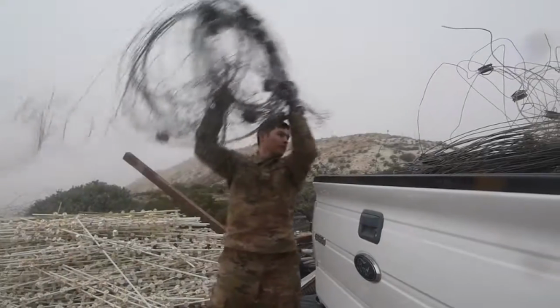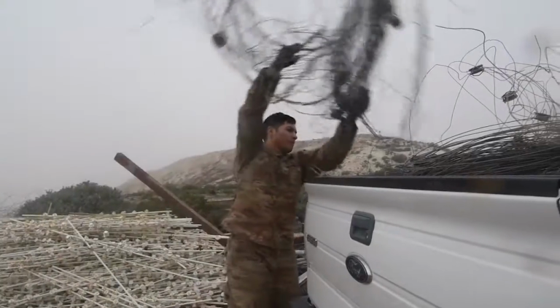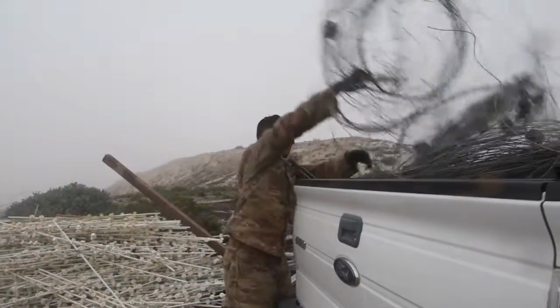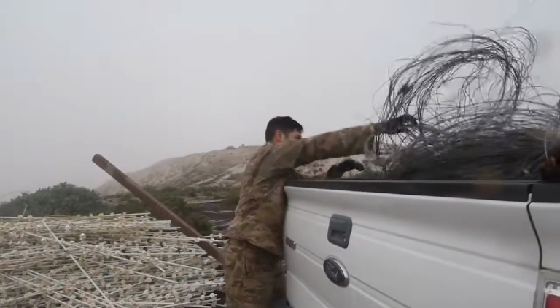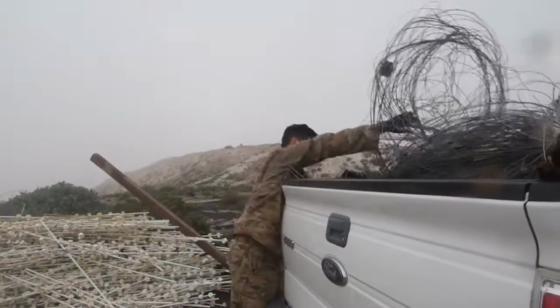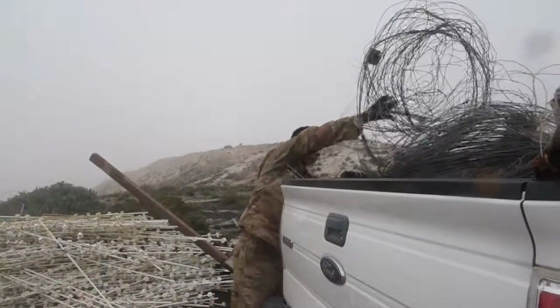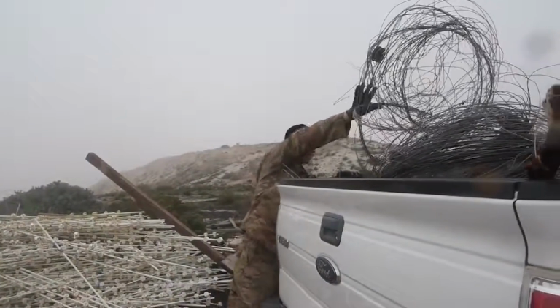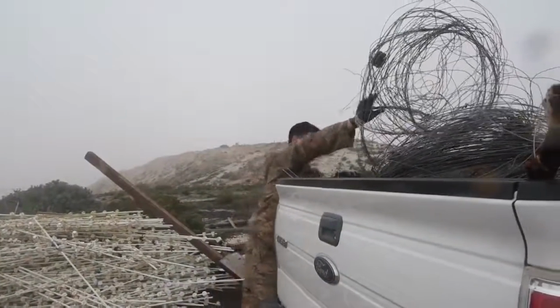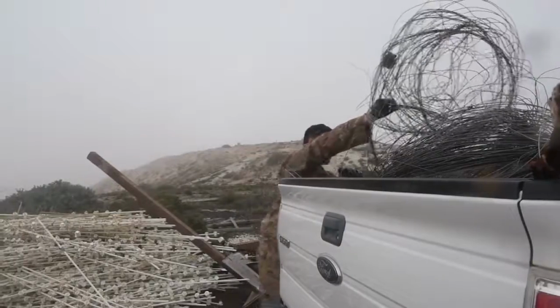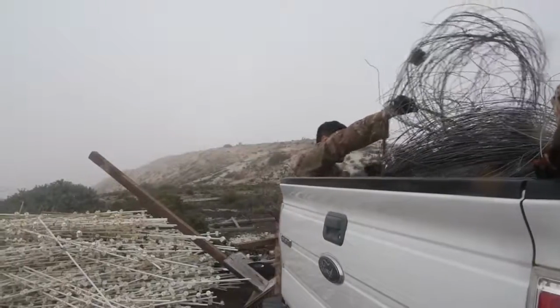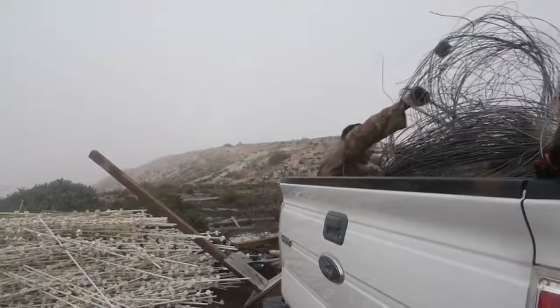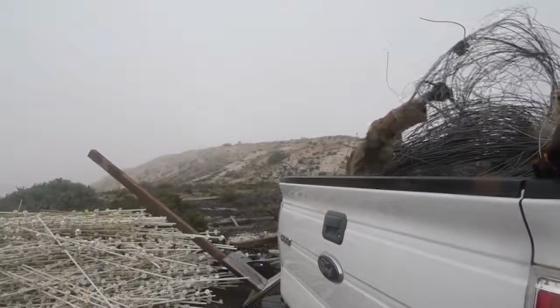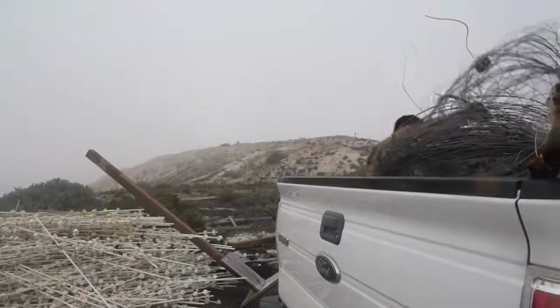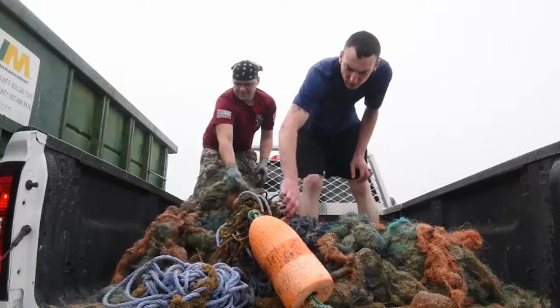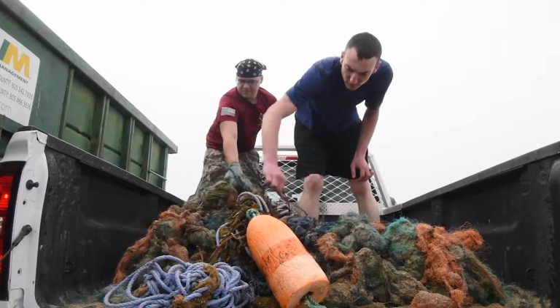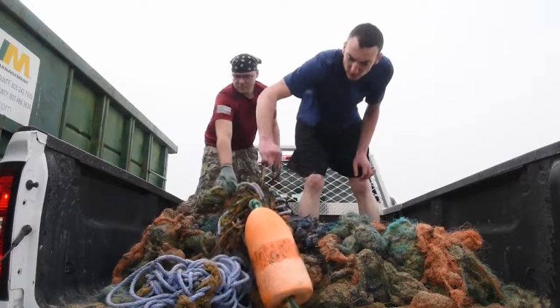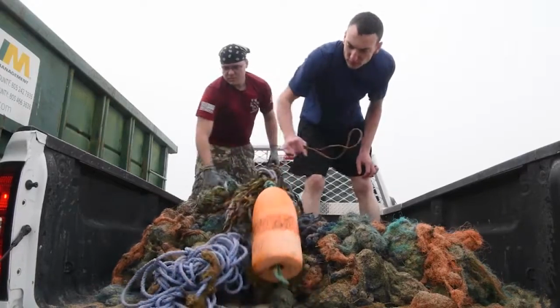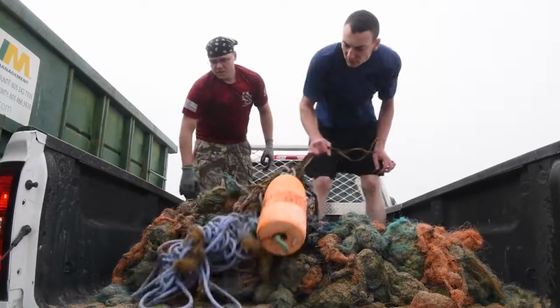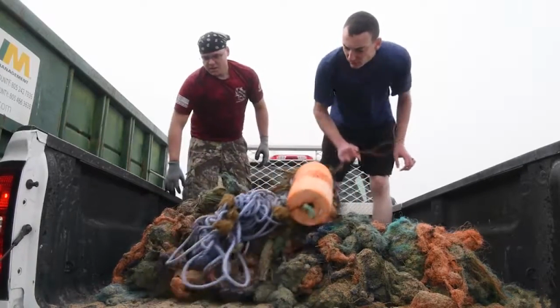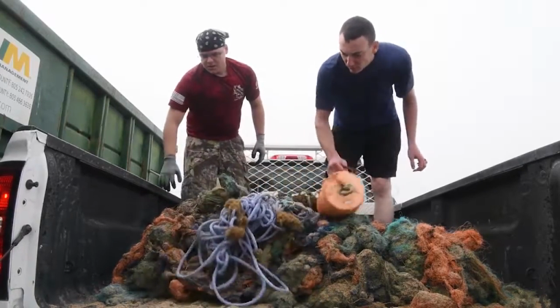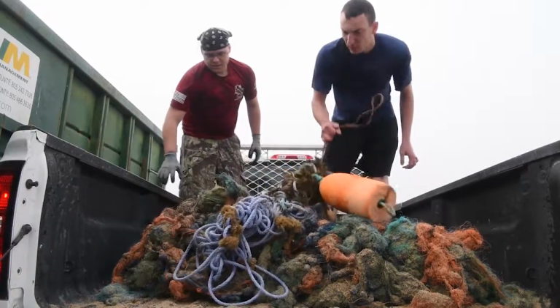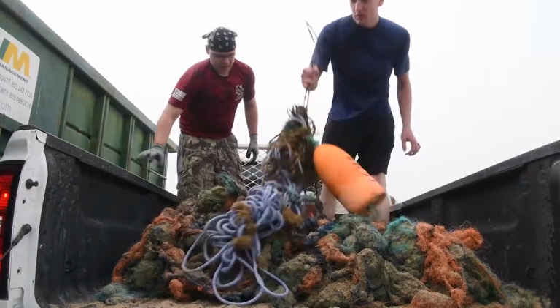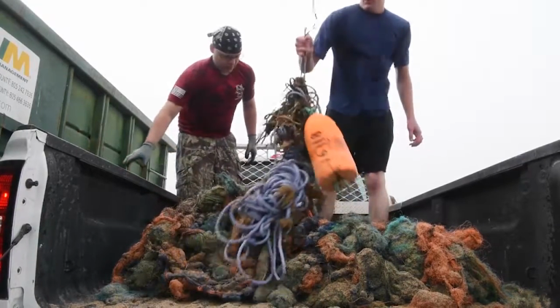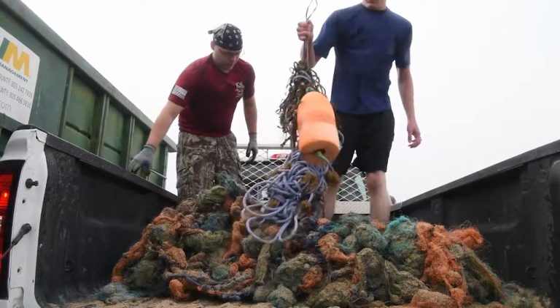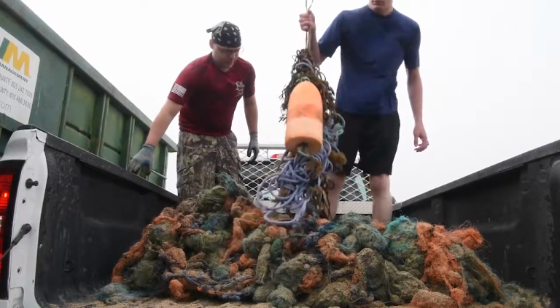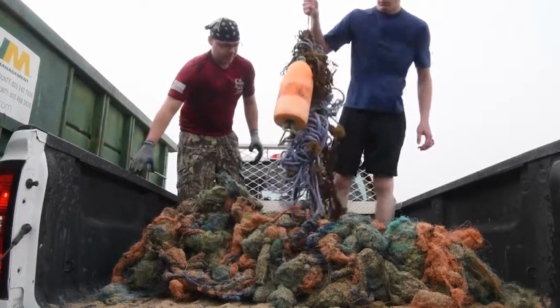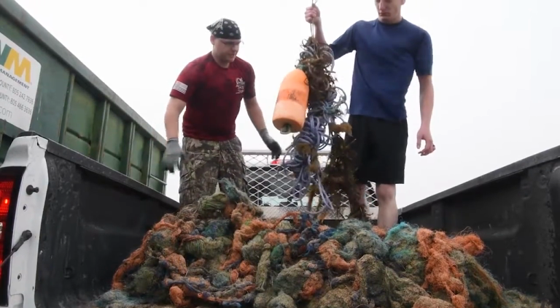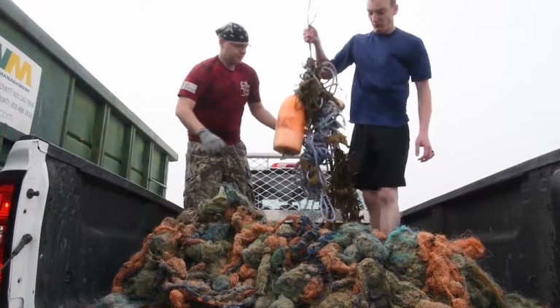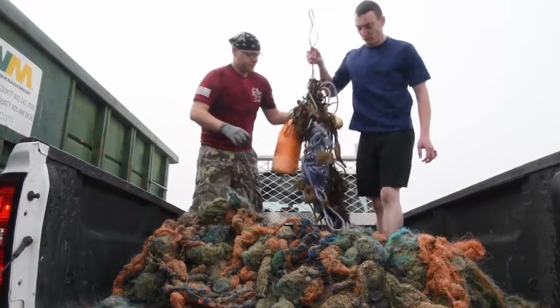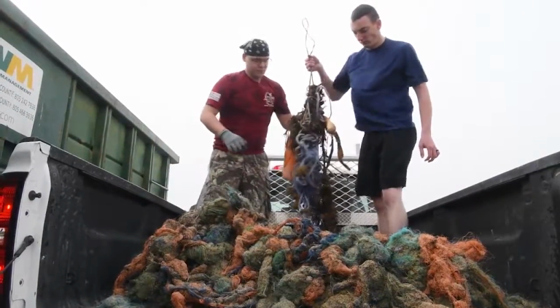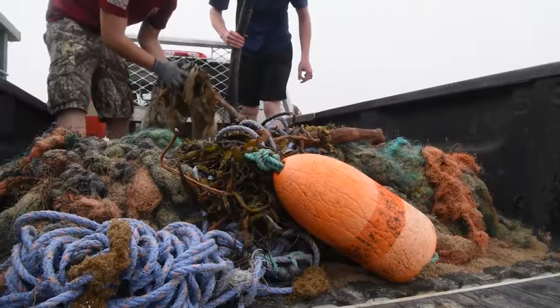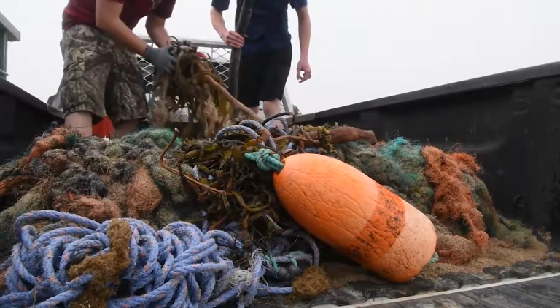The previous two years has been over 3,000 pounds, and based on what I saw come in yesterday I'm gonna guesstimate about 2,000 pounds.